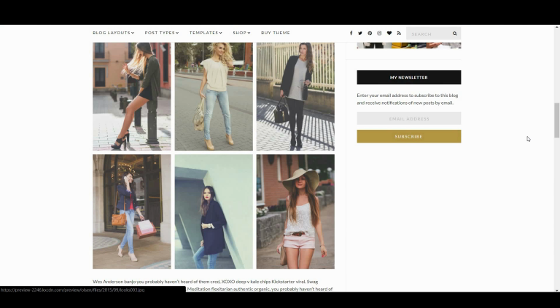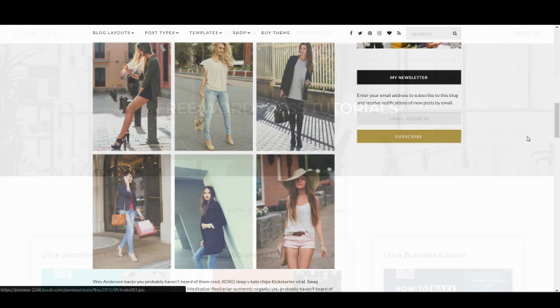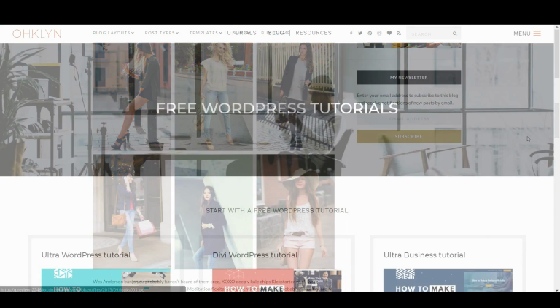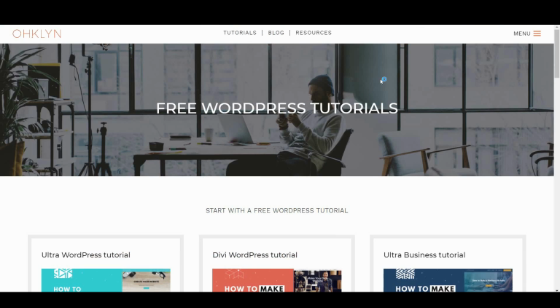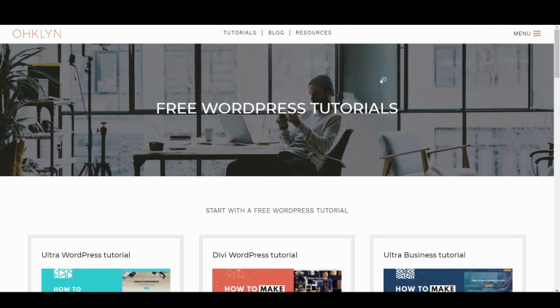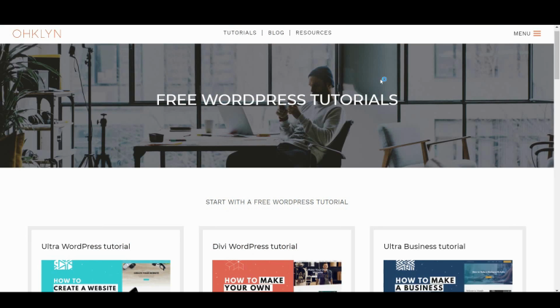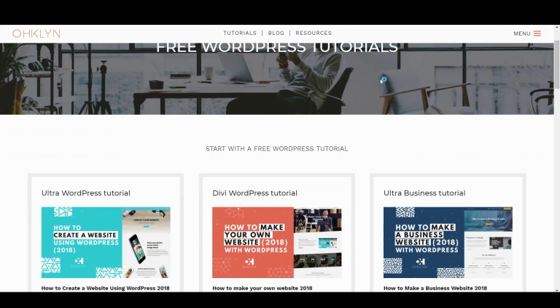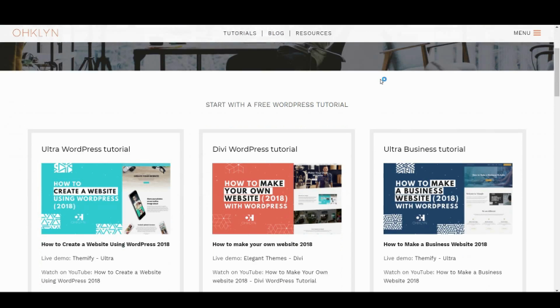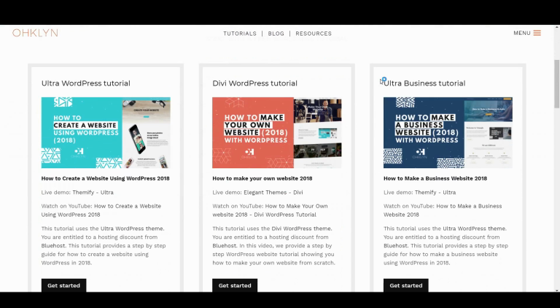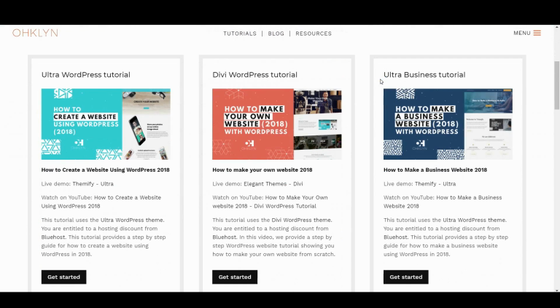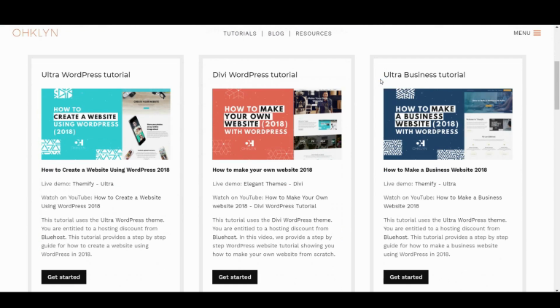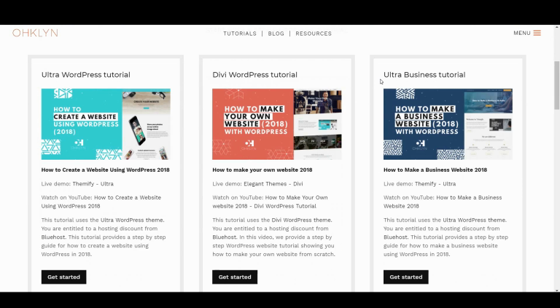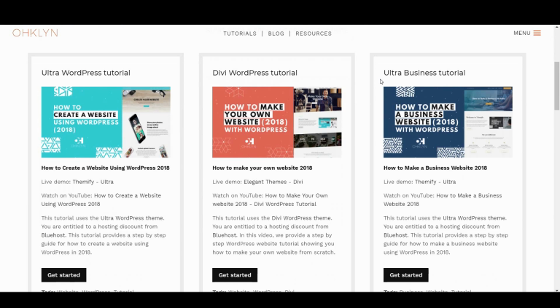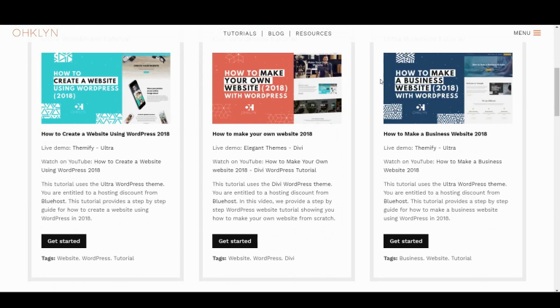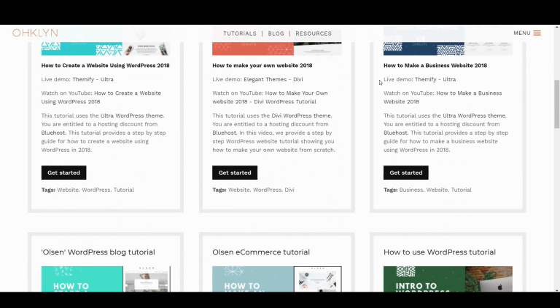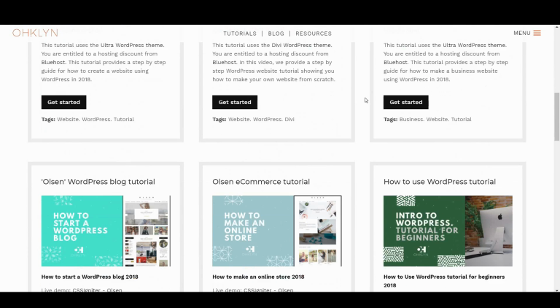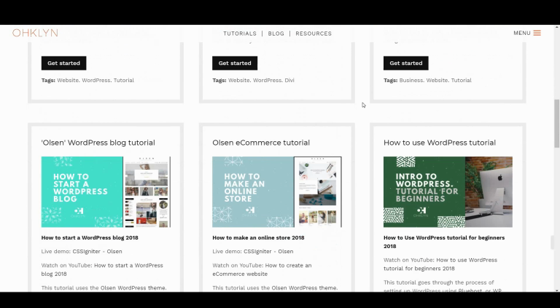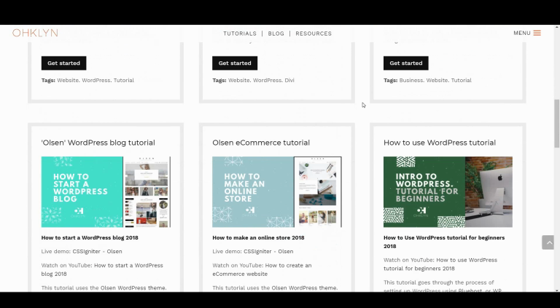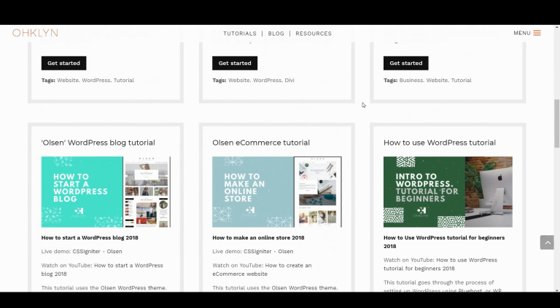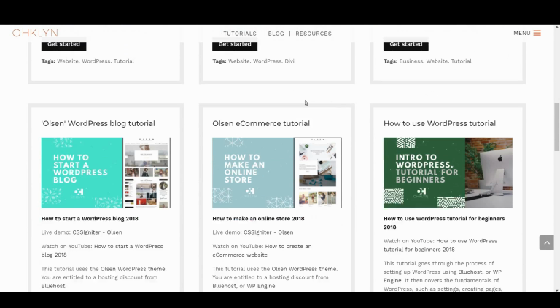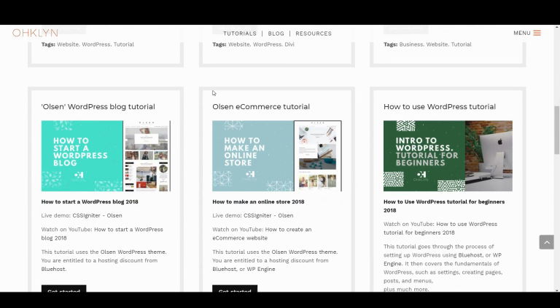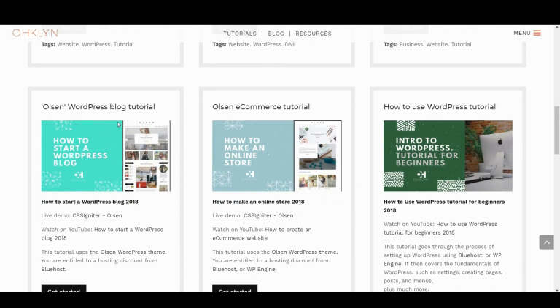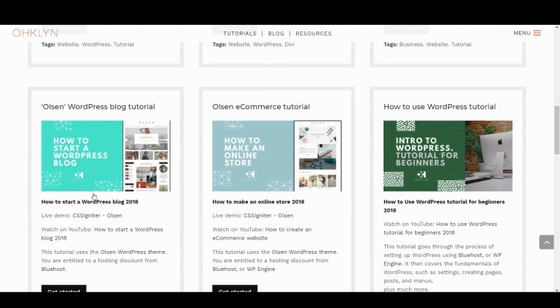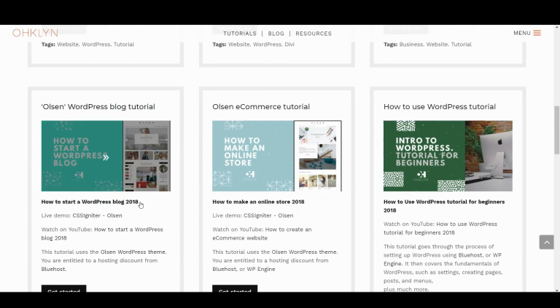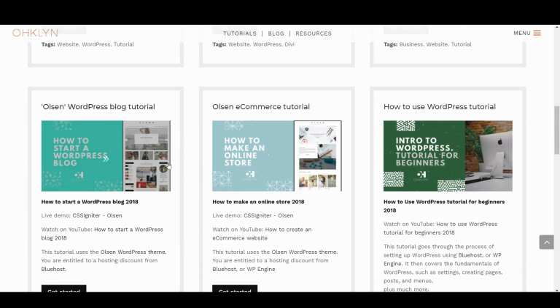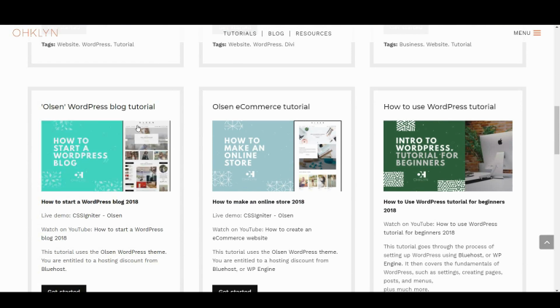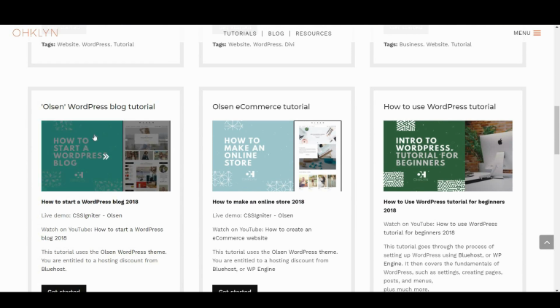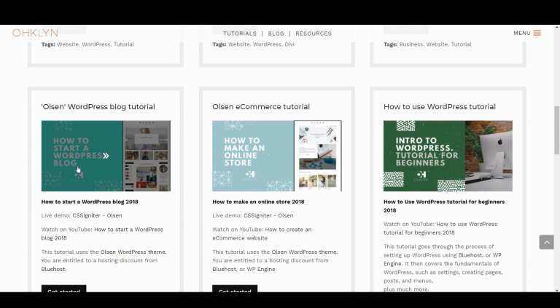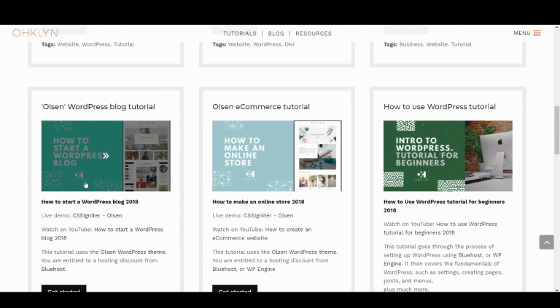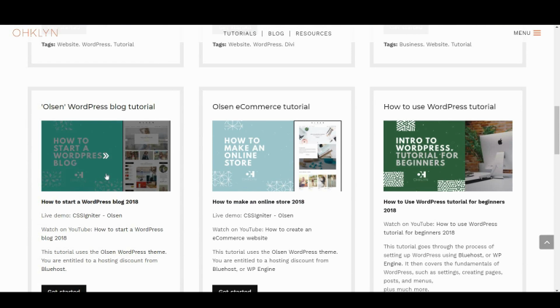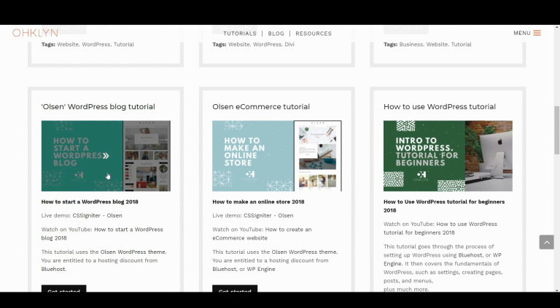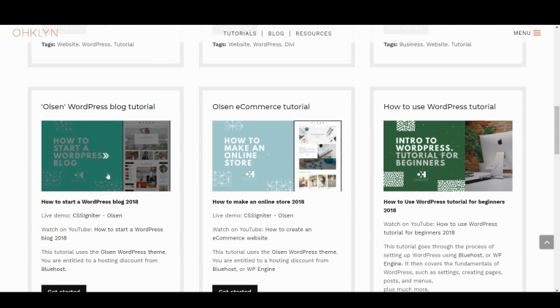For a free step-by-step tutorial using the Olsen theme, check out our free WordPress tutorials page on the OHKLYN blog.